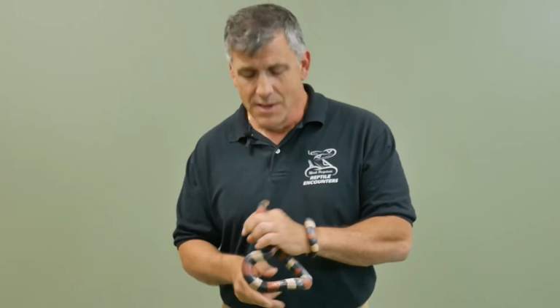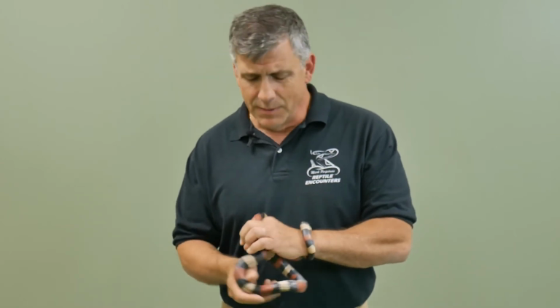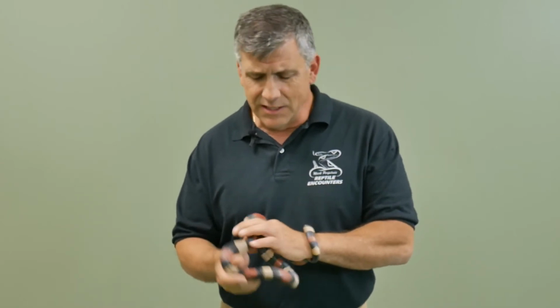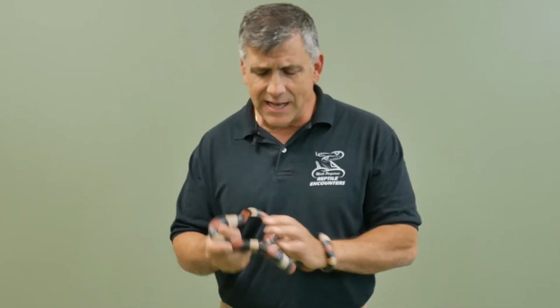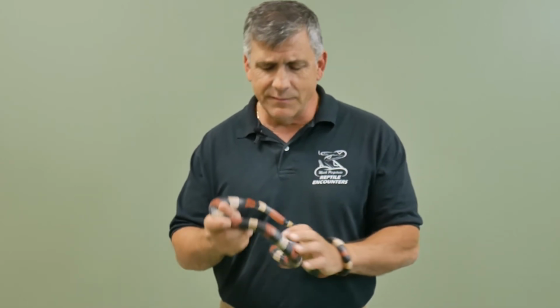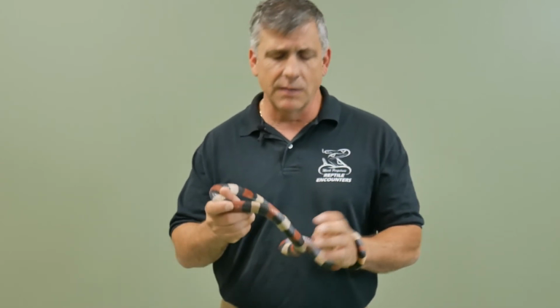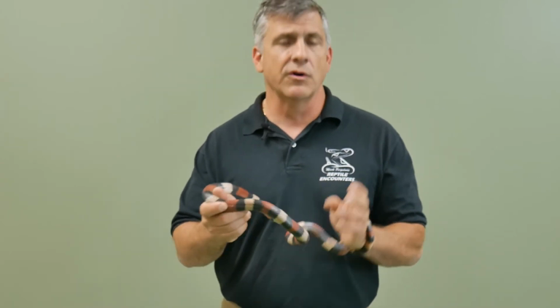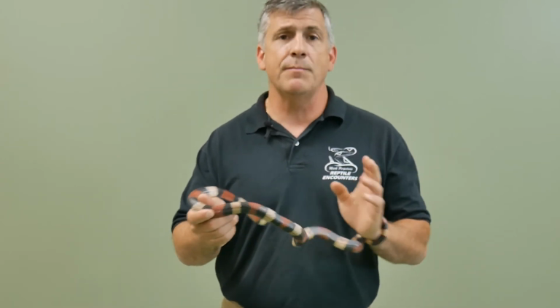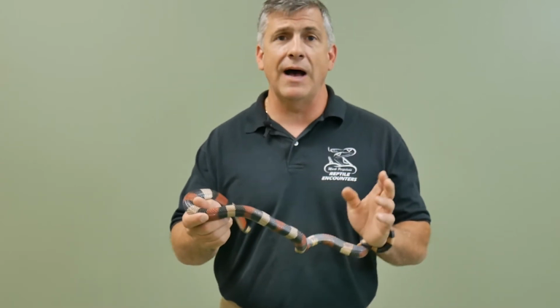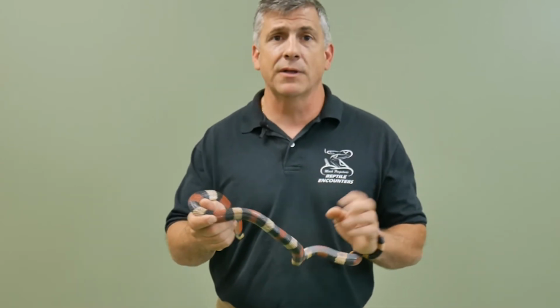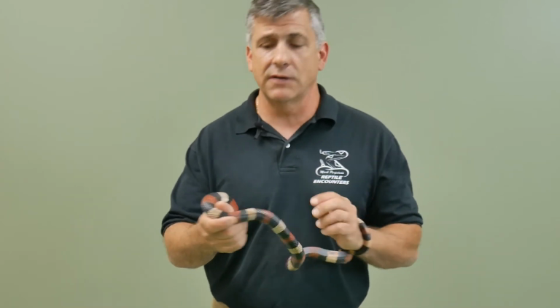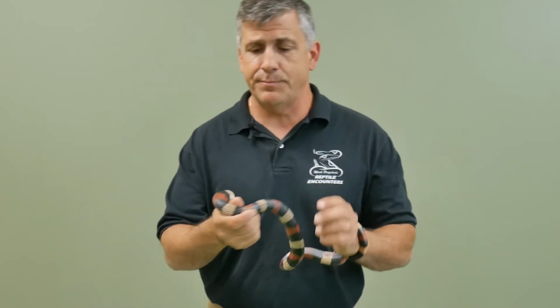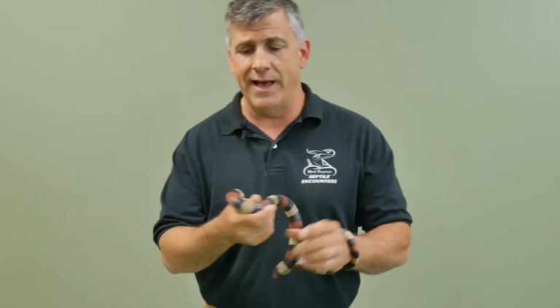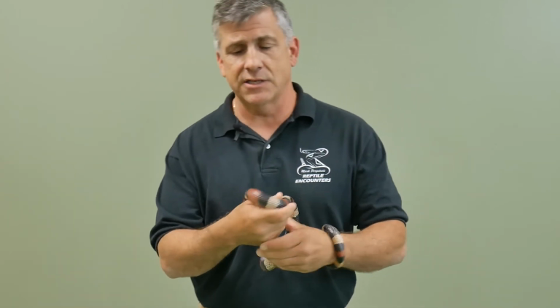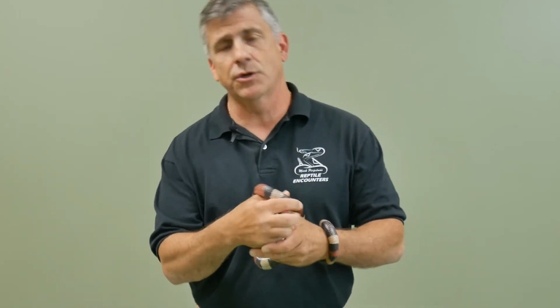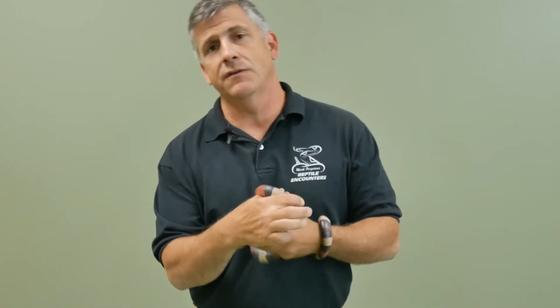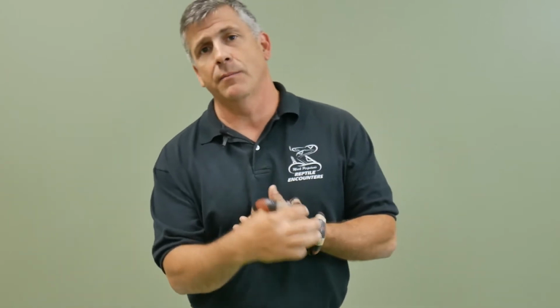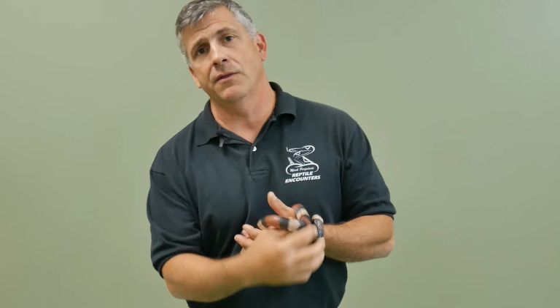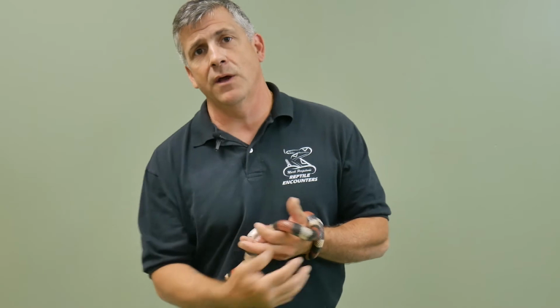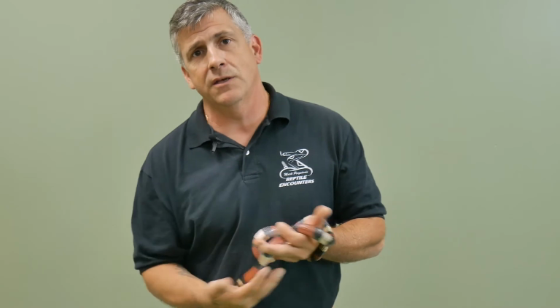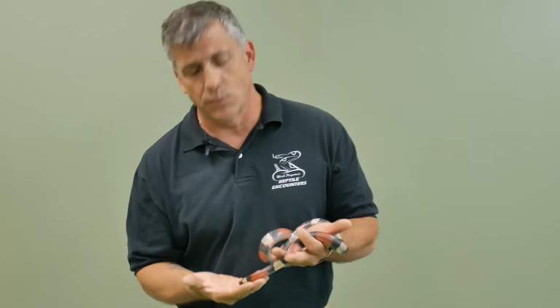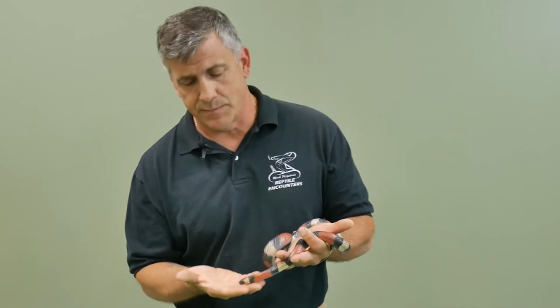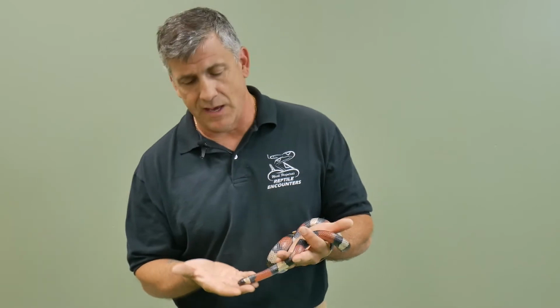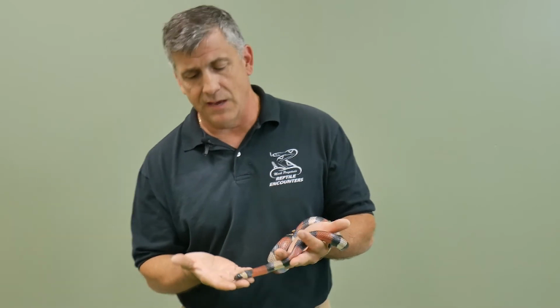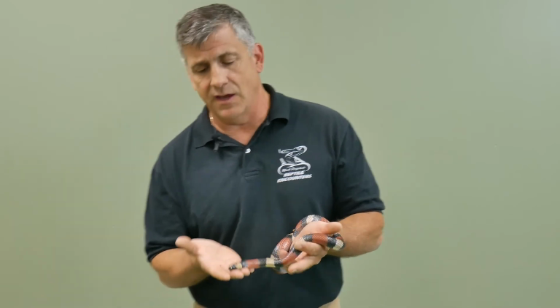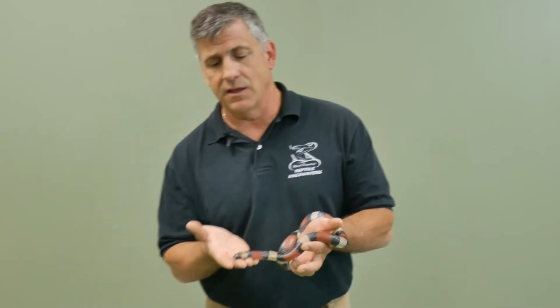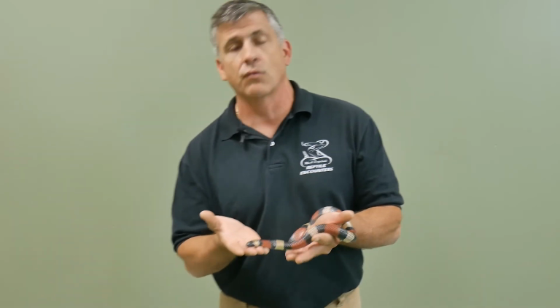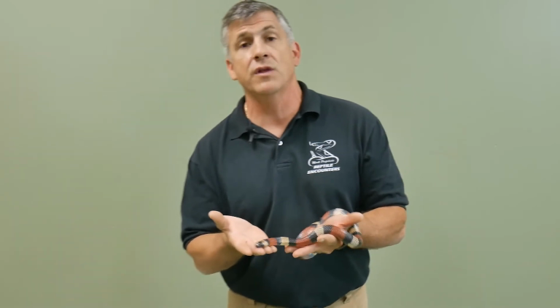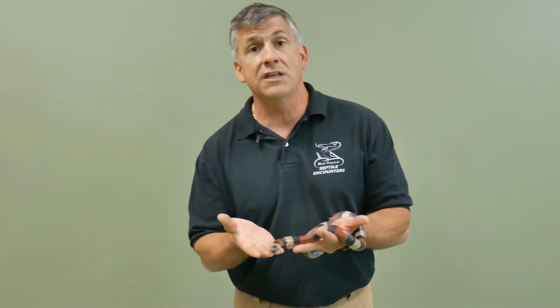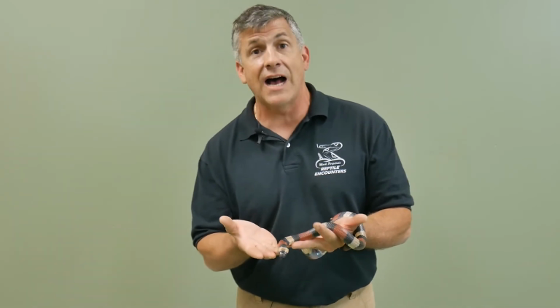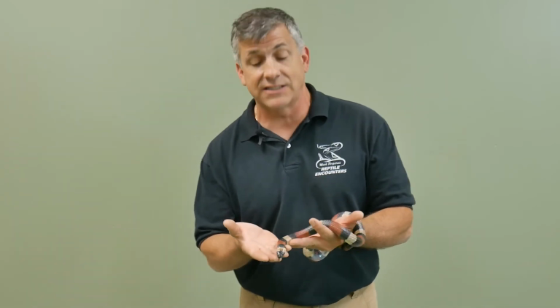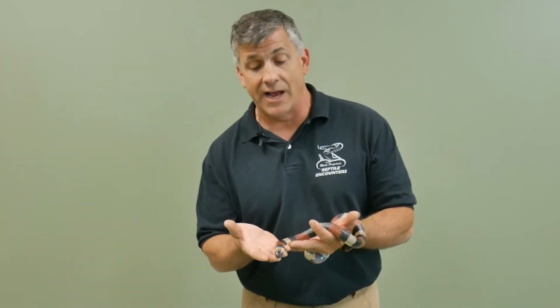These guys have become really popular as pets, and as you can tell by the way this one's behaving, they're really docile.